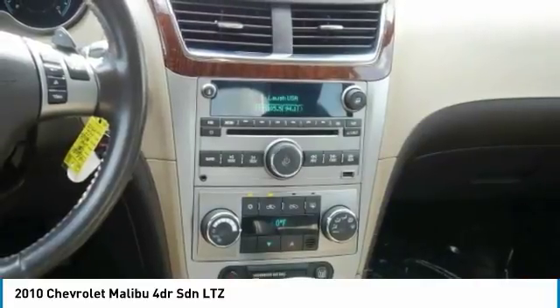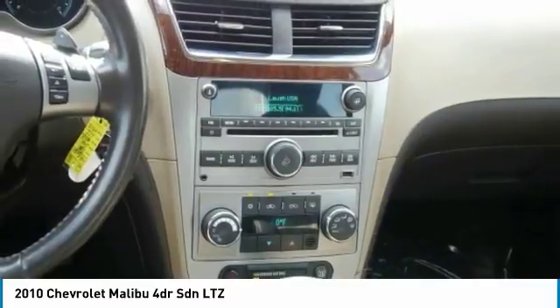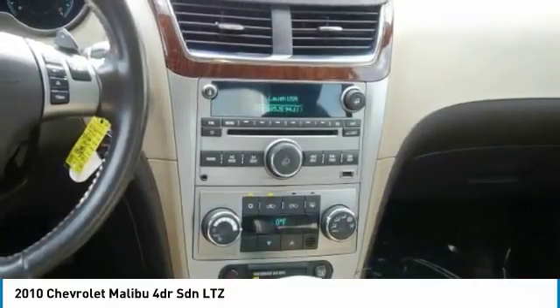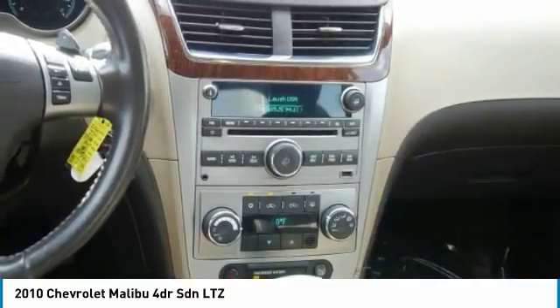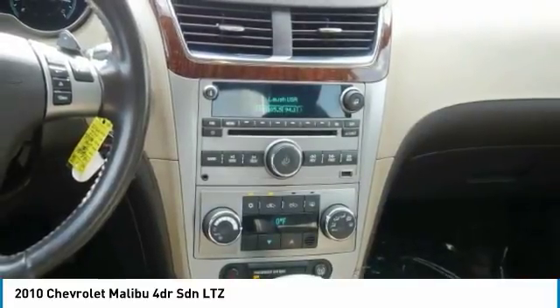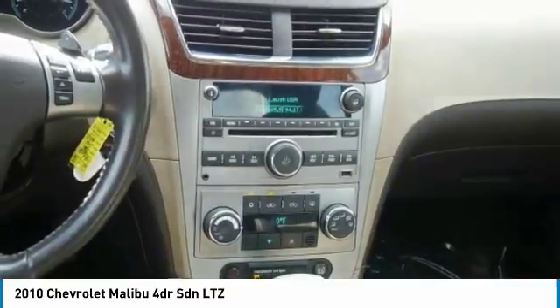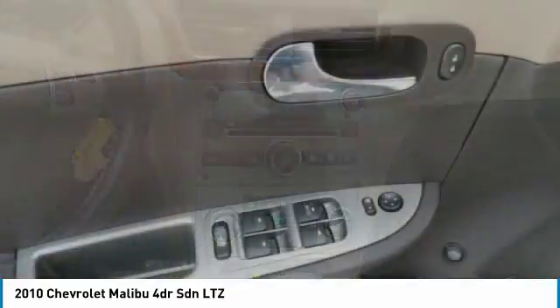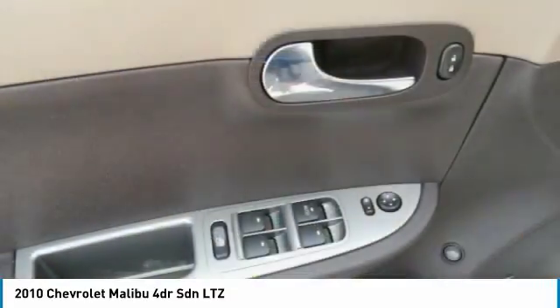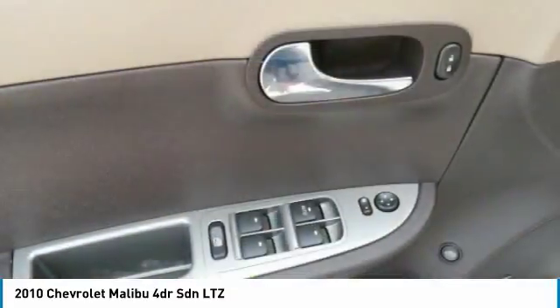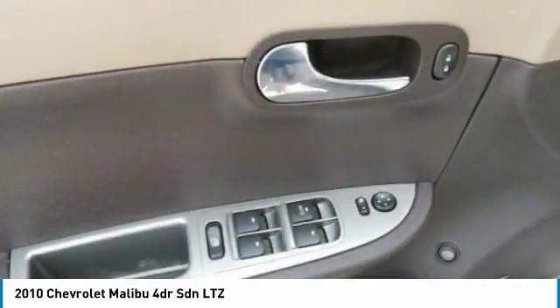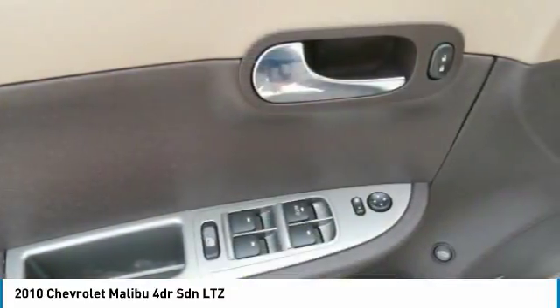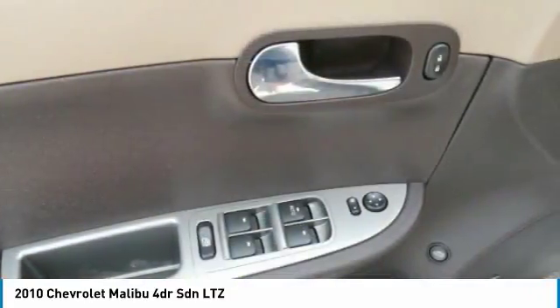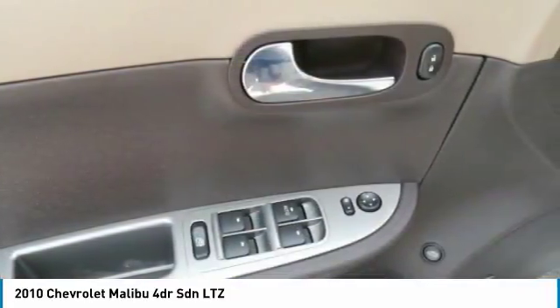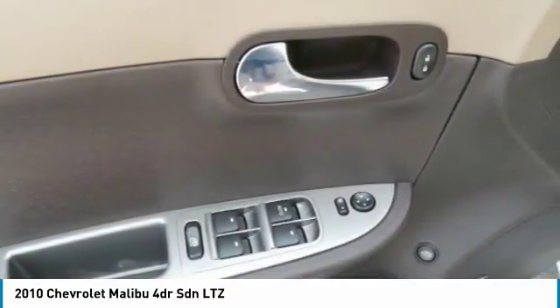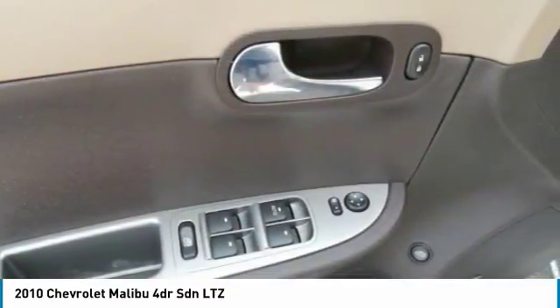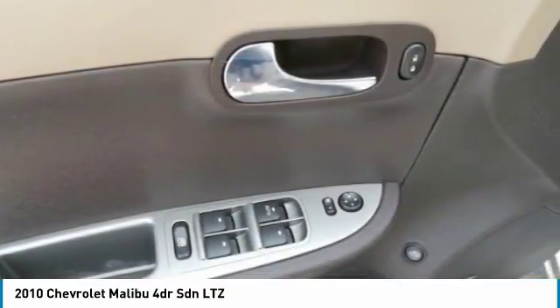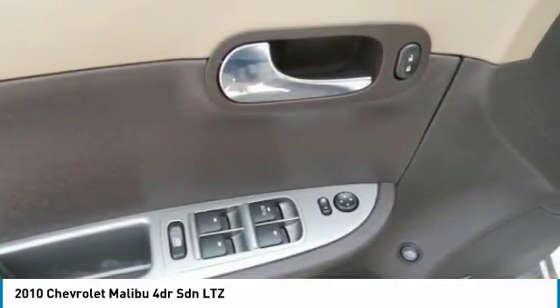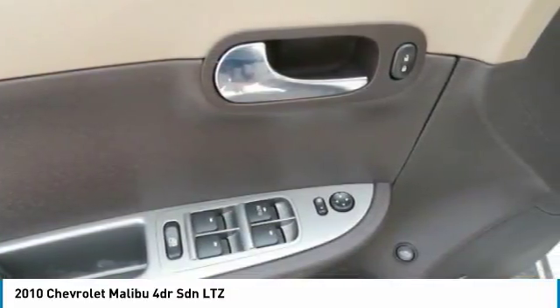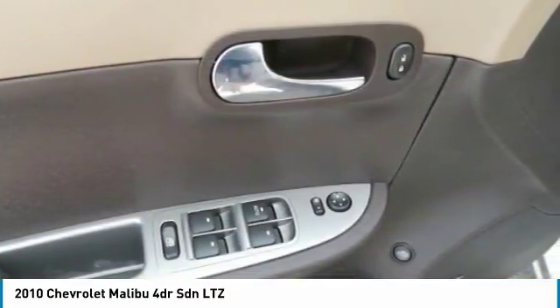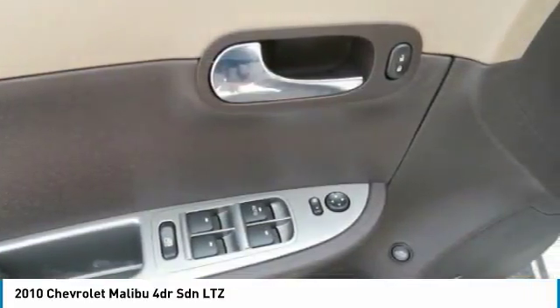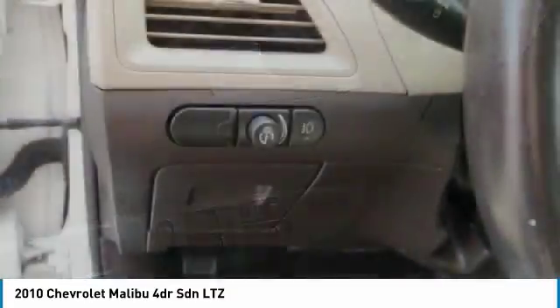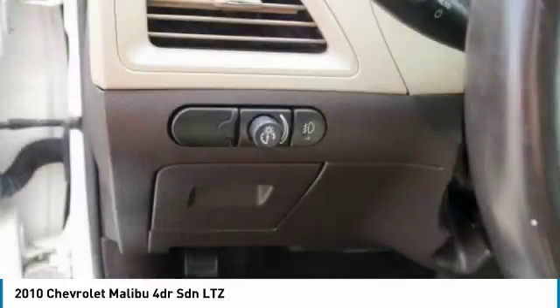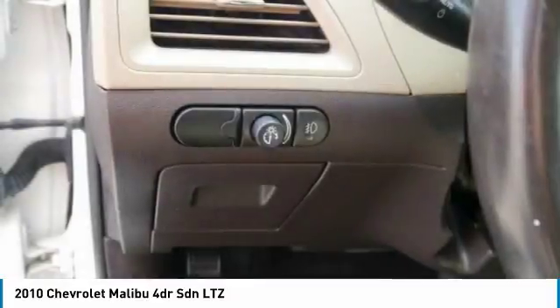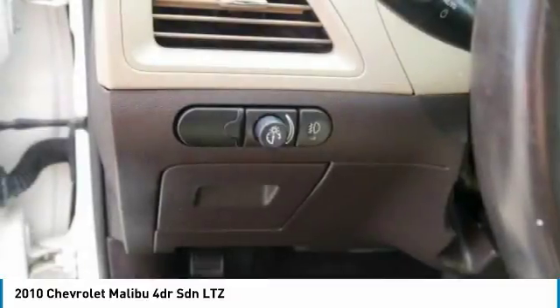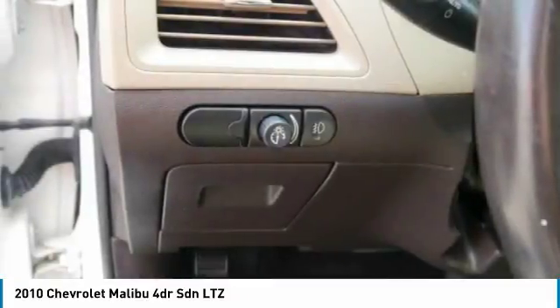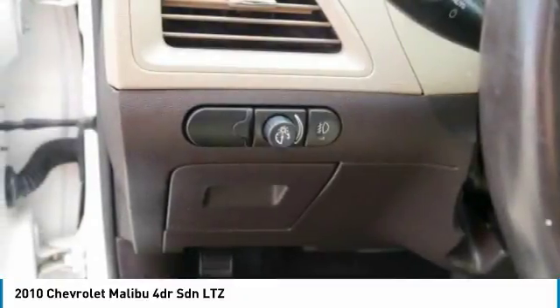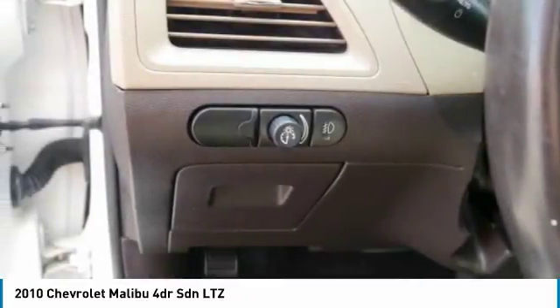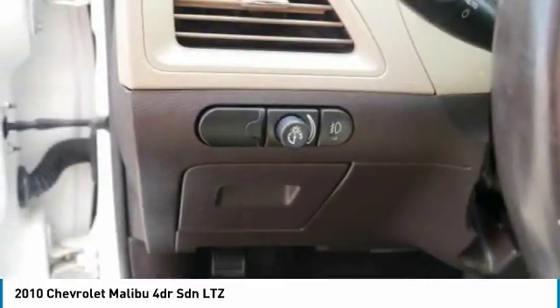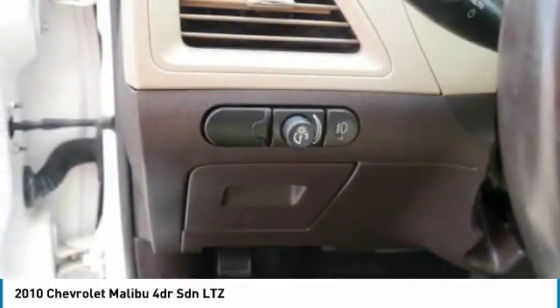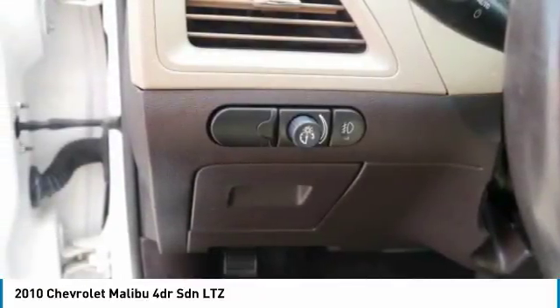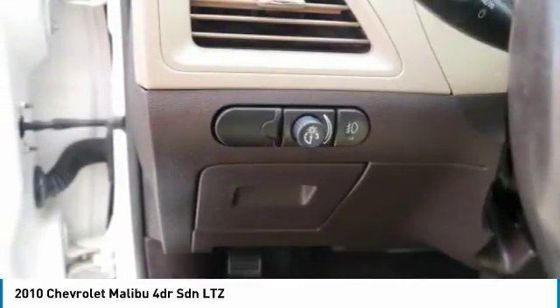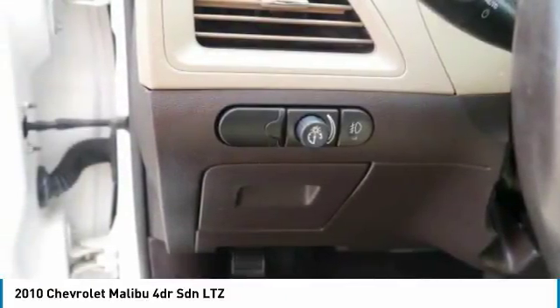USB connection. Searching for a dependable vehicle that looks great too? You've found it, so stop in today.